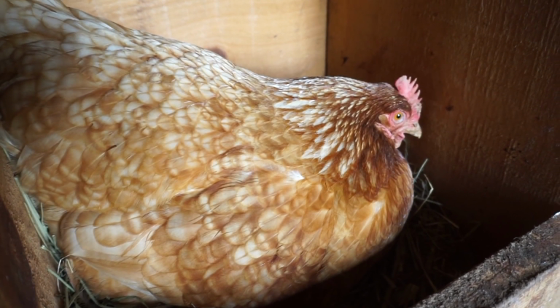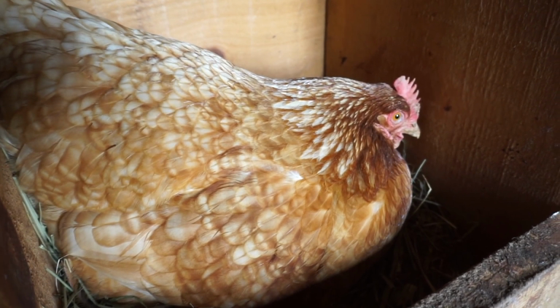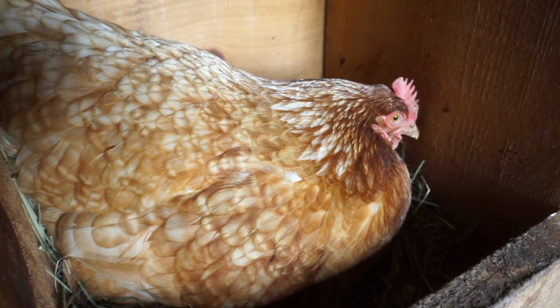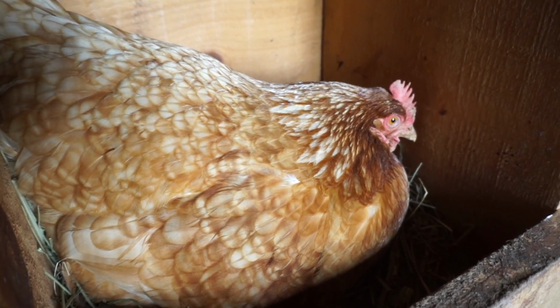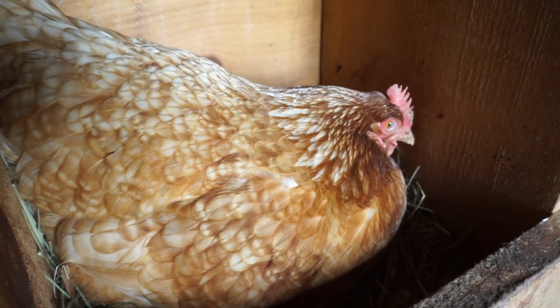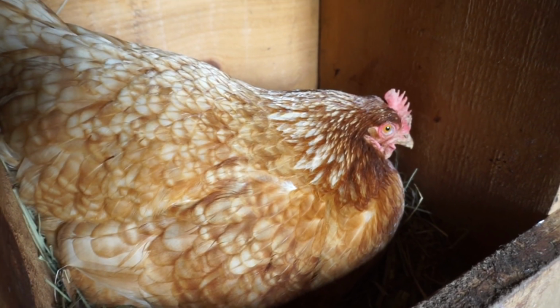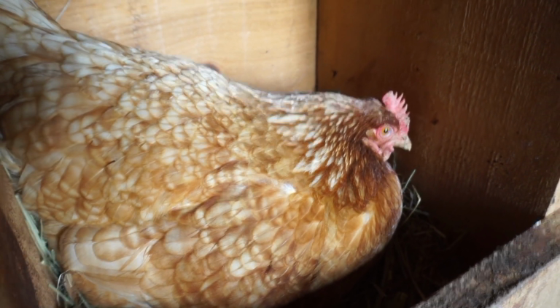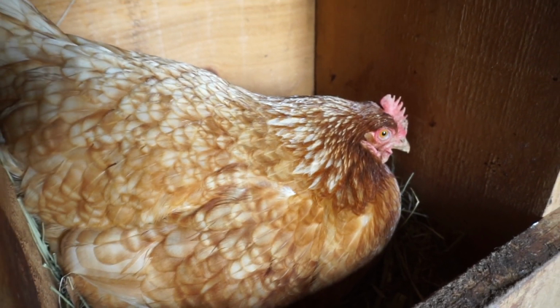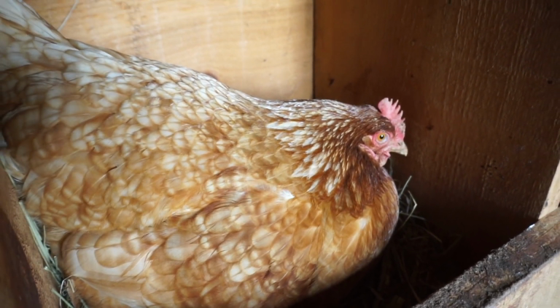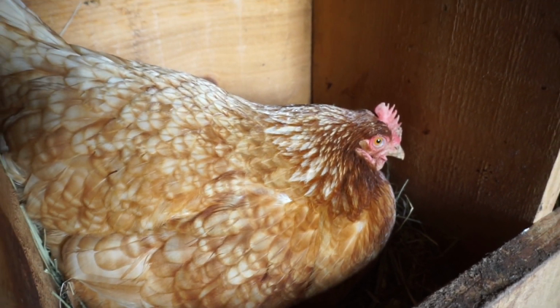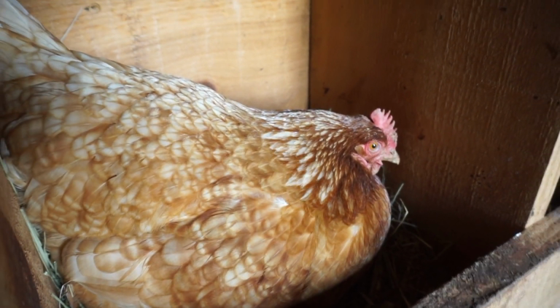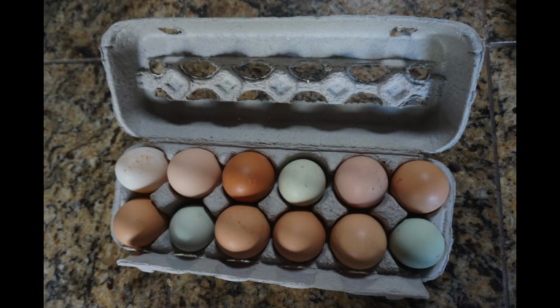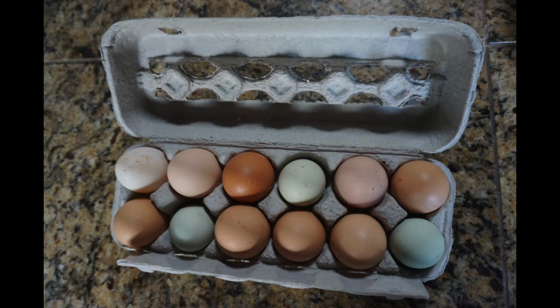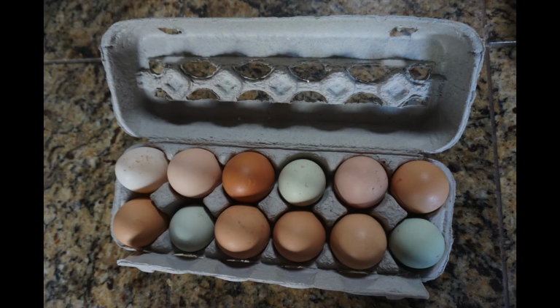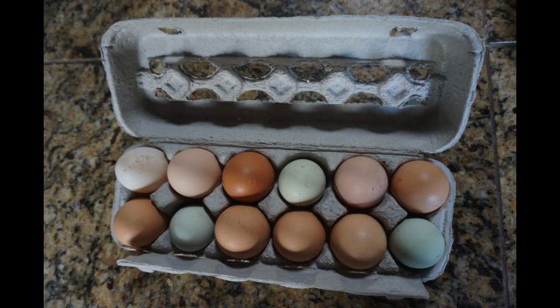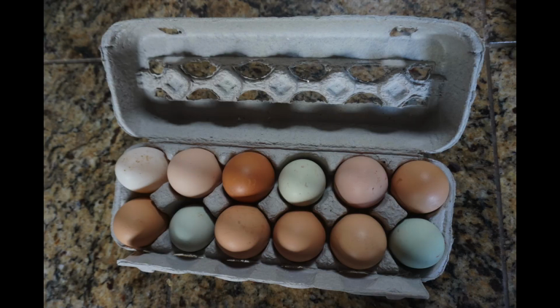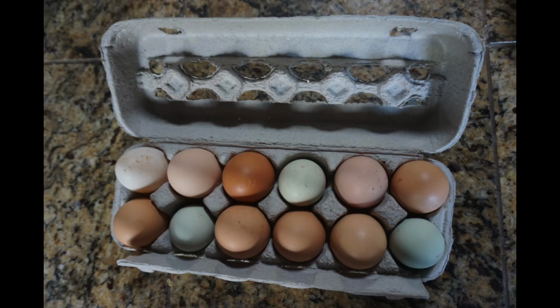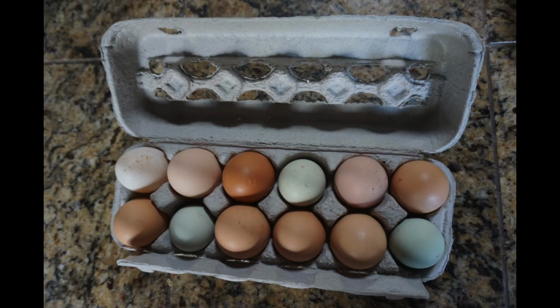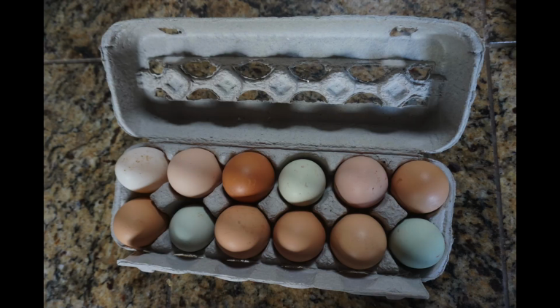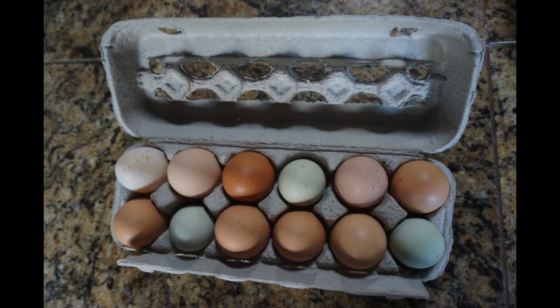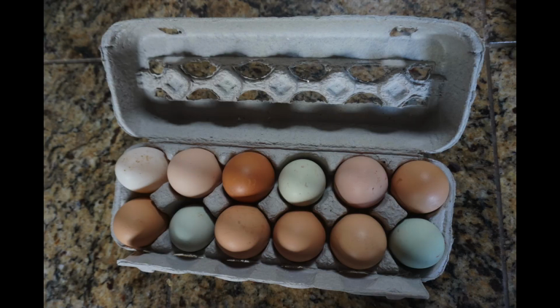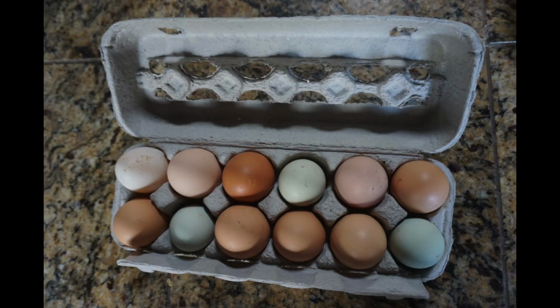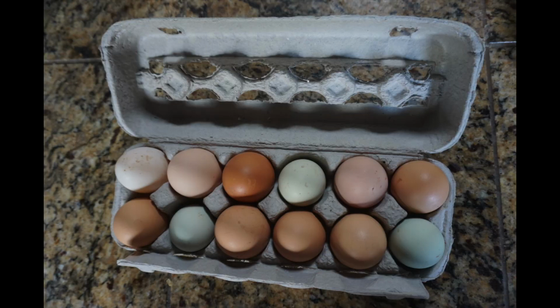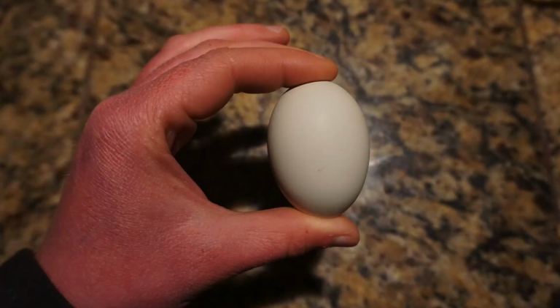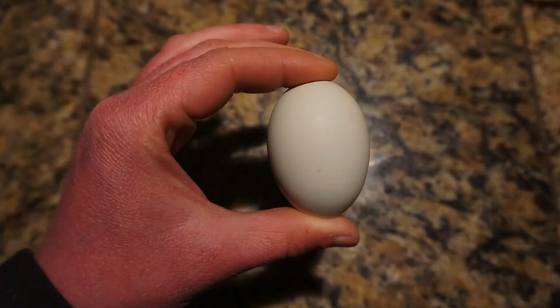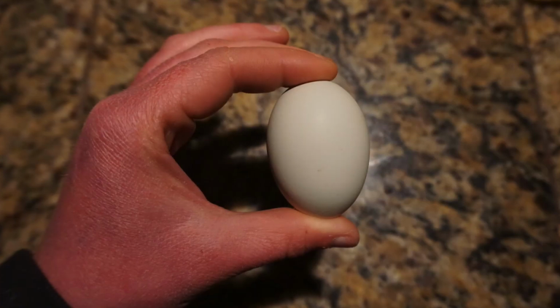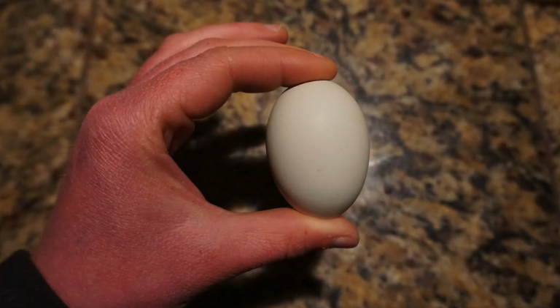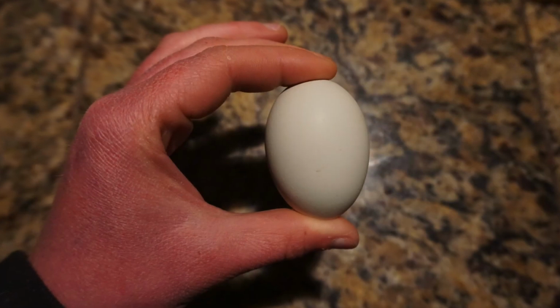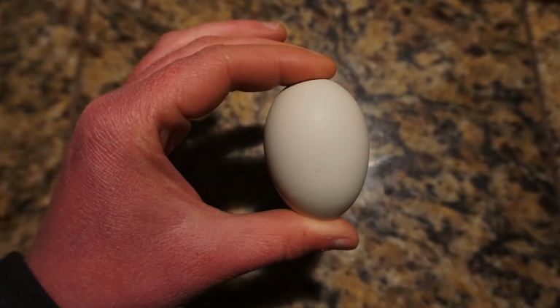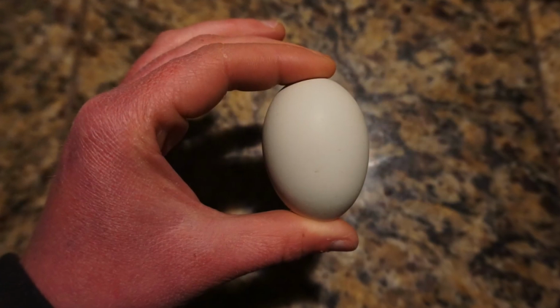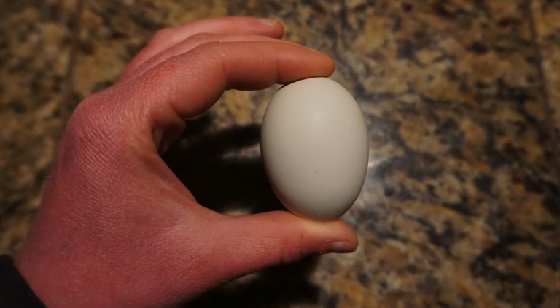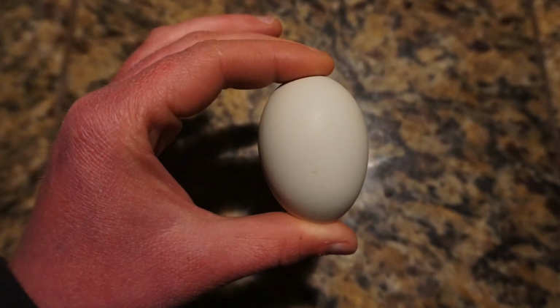No, that's not practical enough. Eggs are incredibly strong when they're pressed along their major axis.